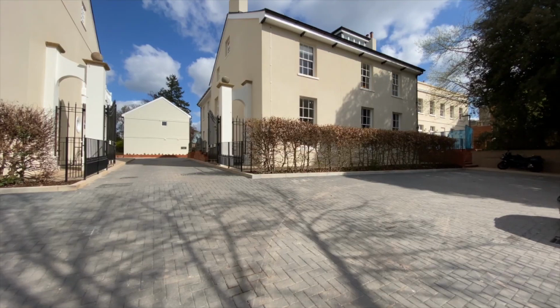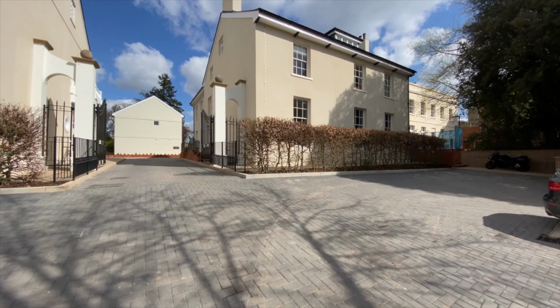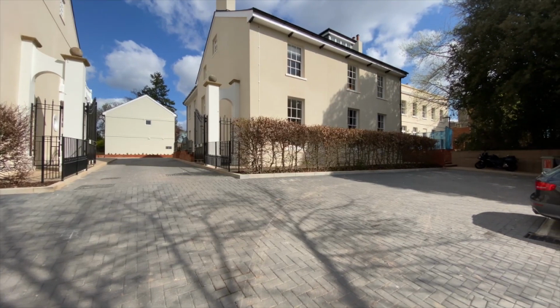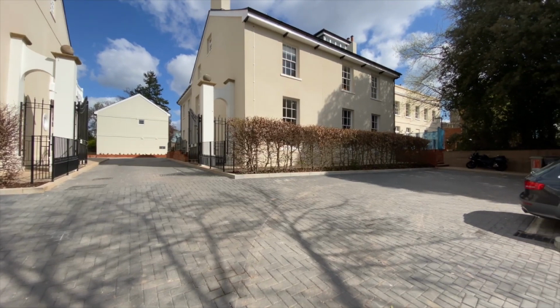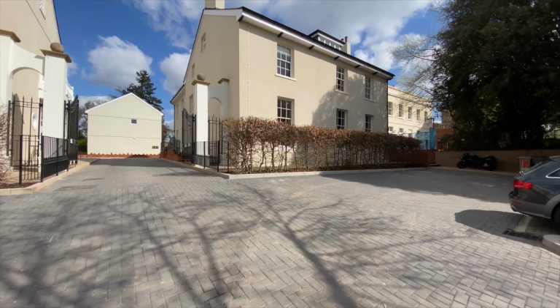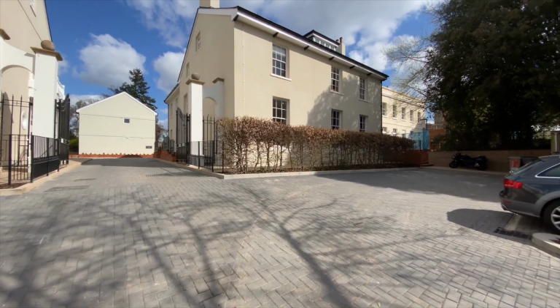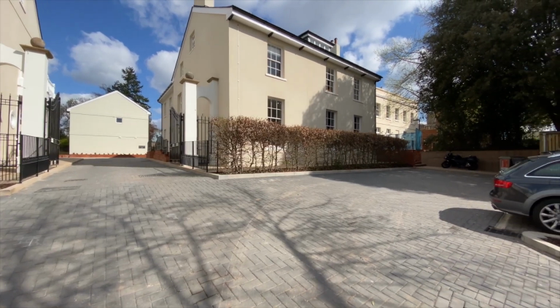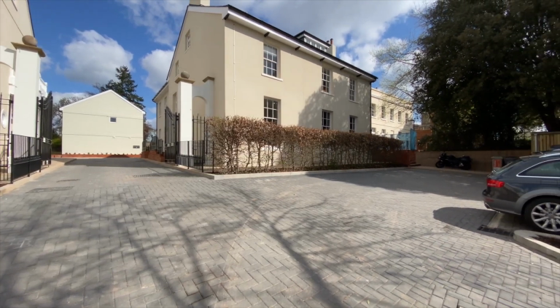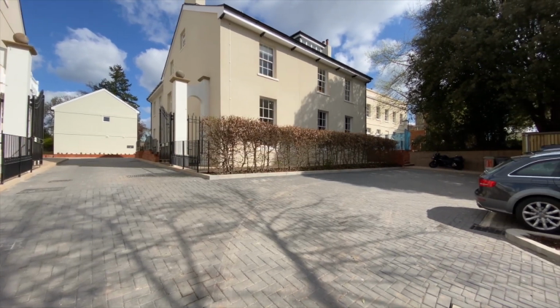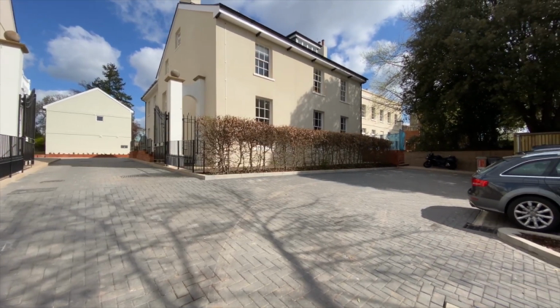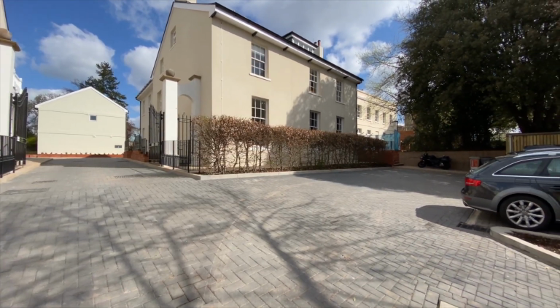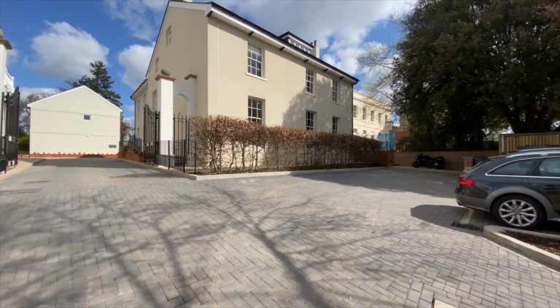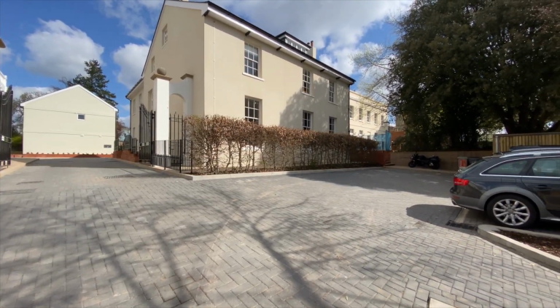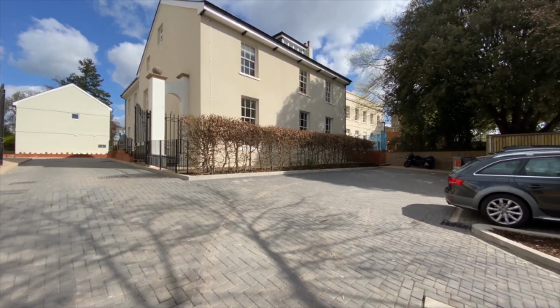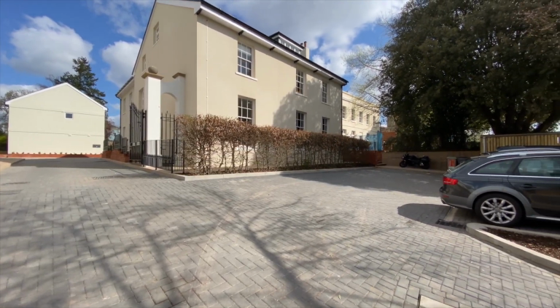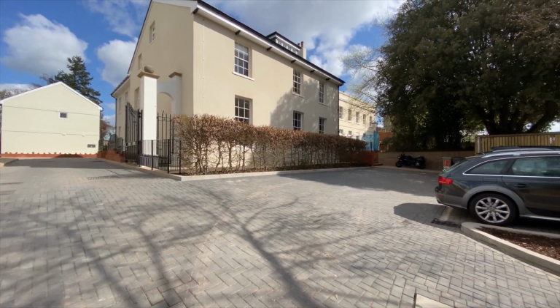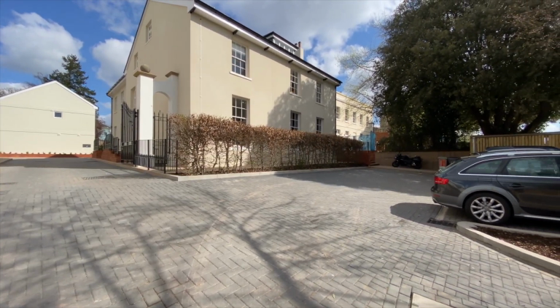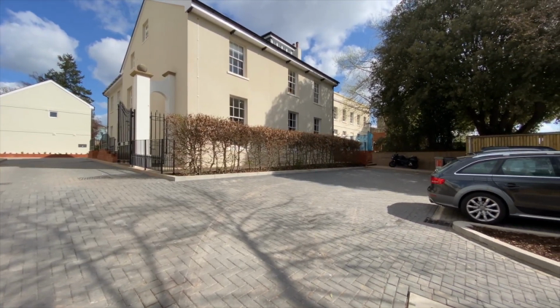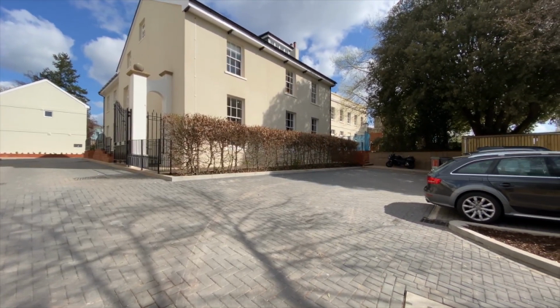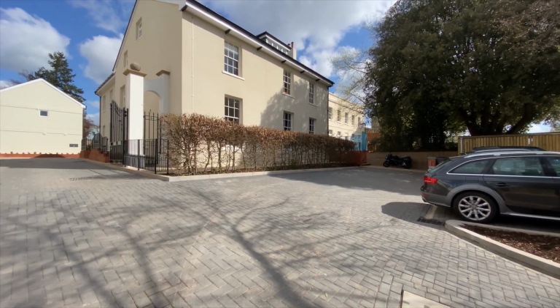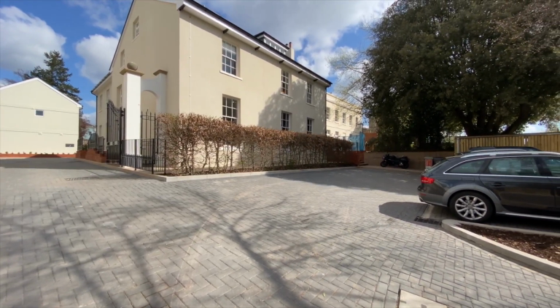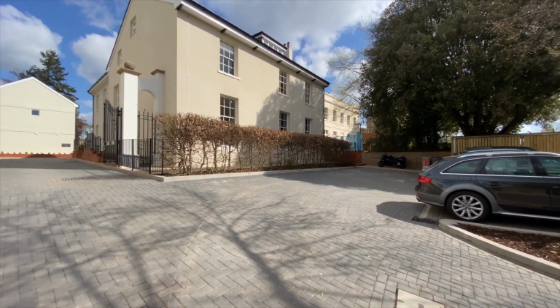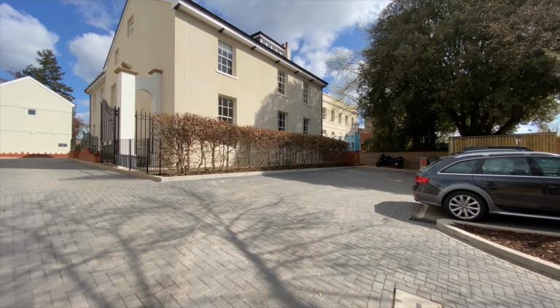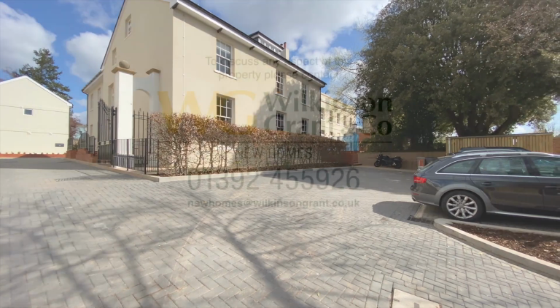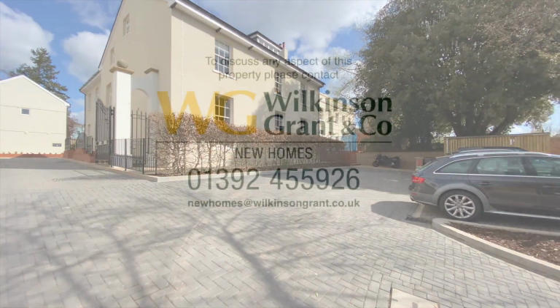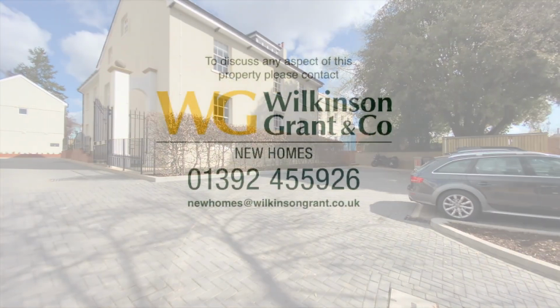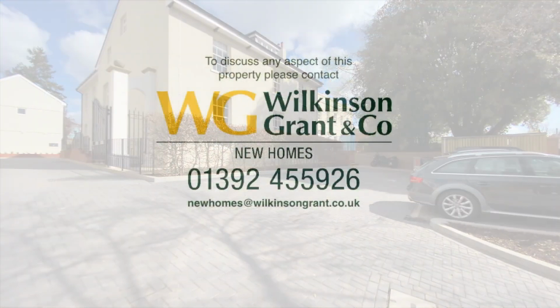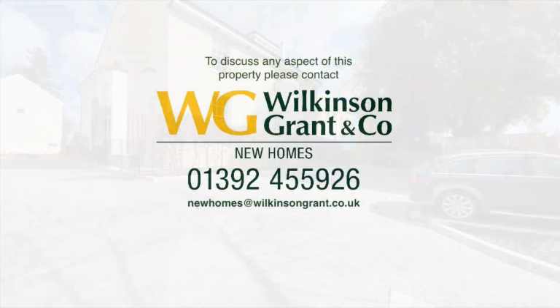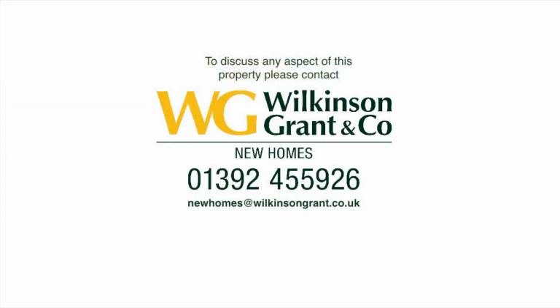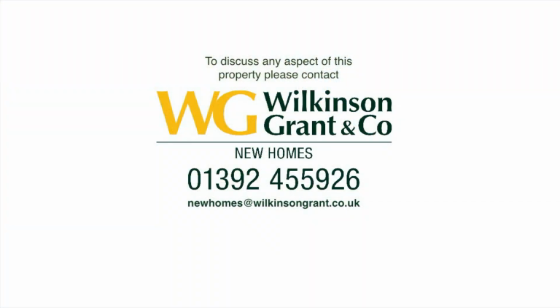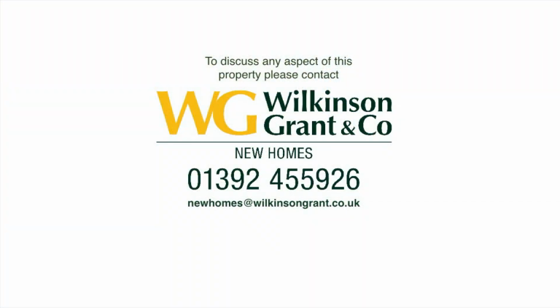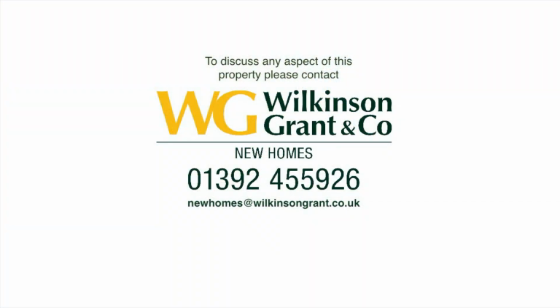Outside there's a communal bike and bin store with fob entry and one allocated parking space.